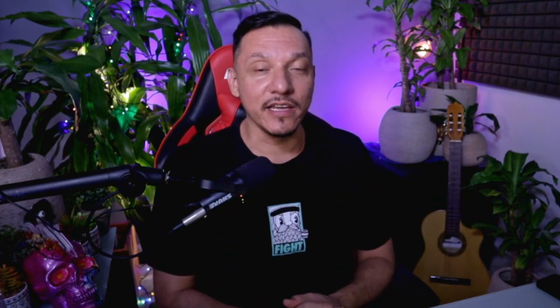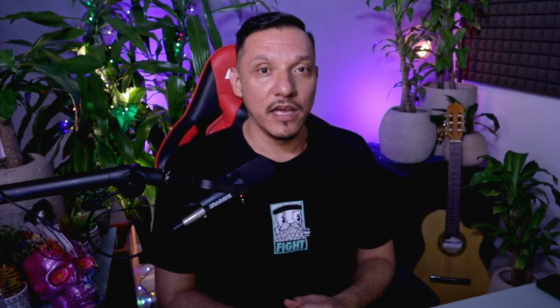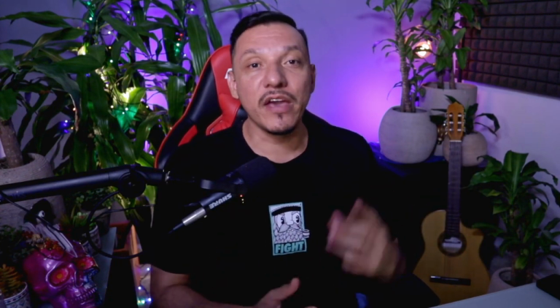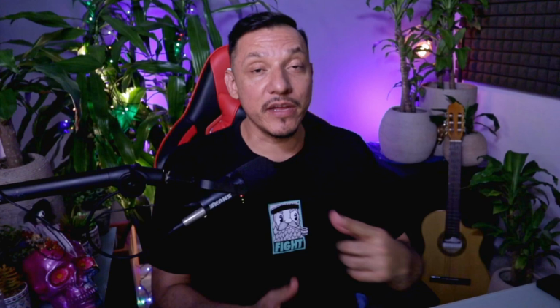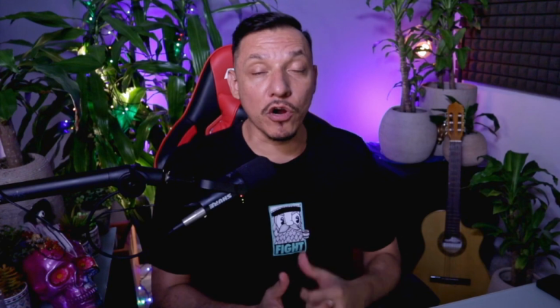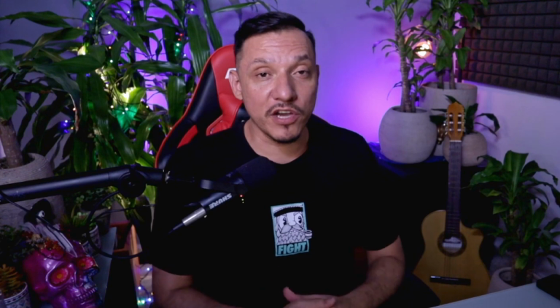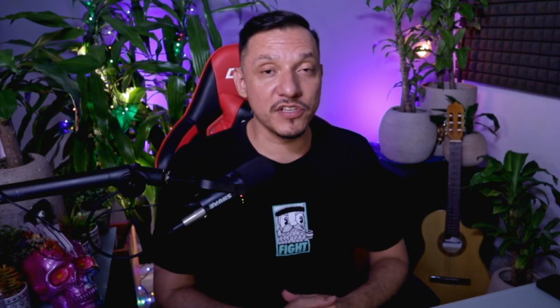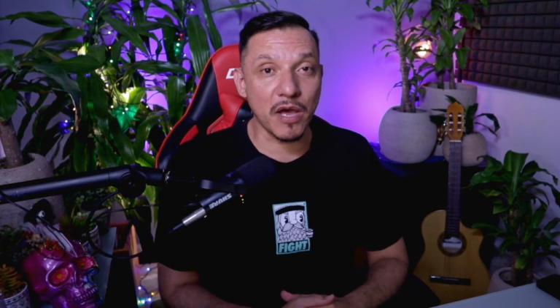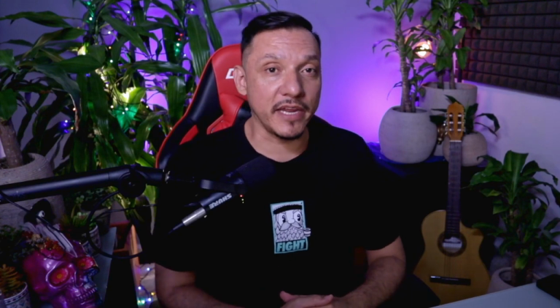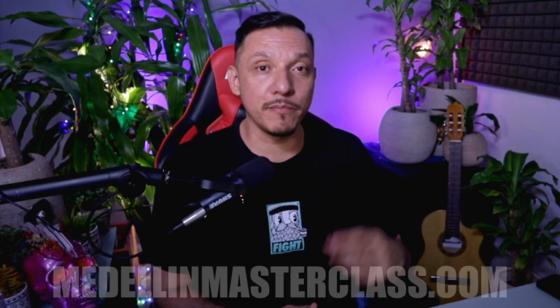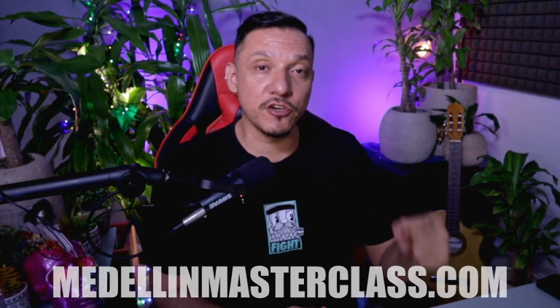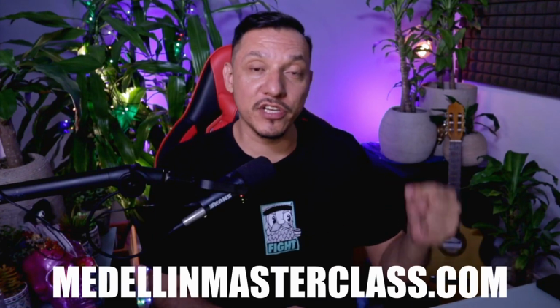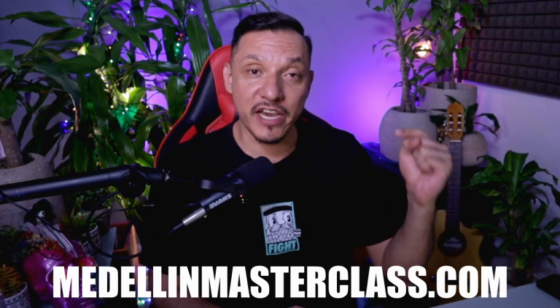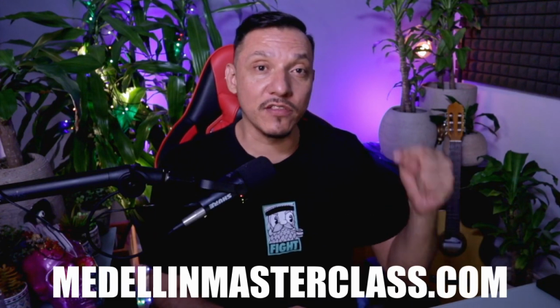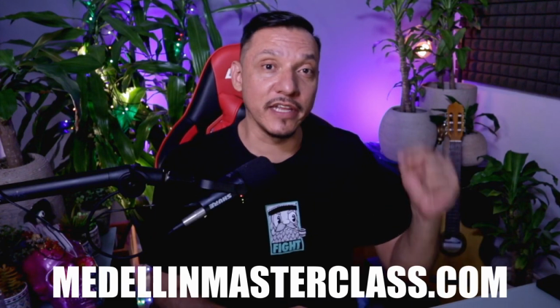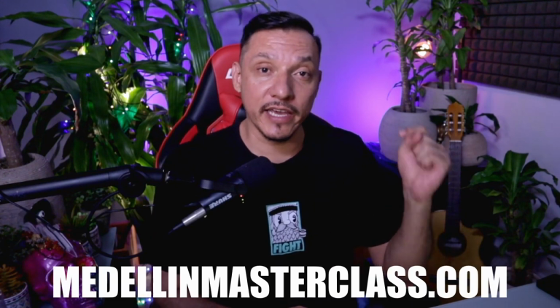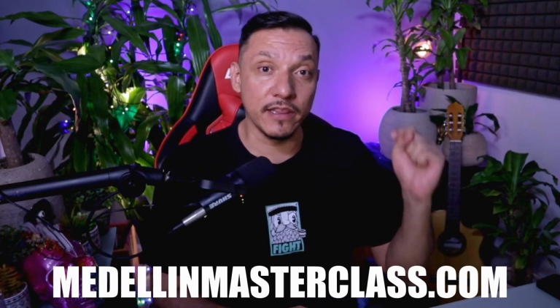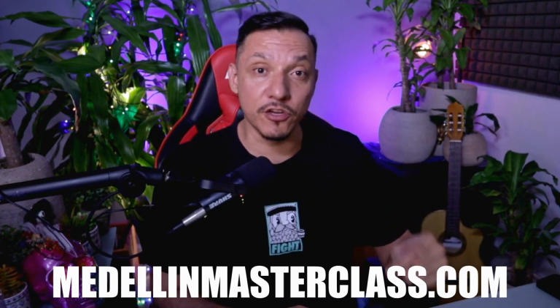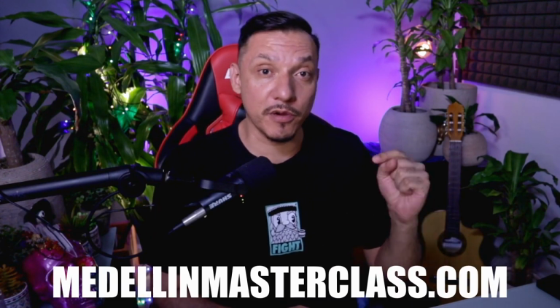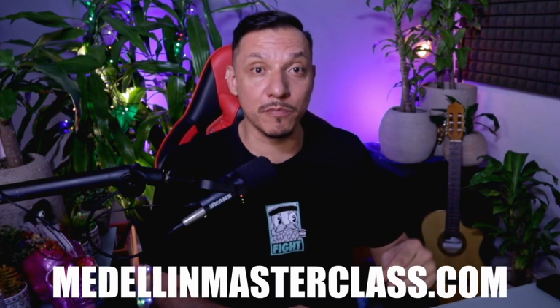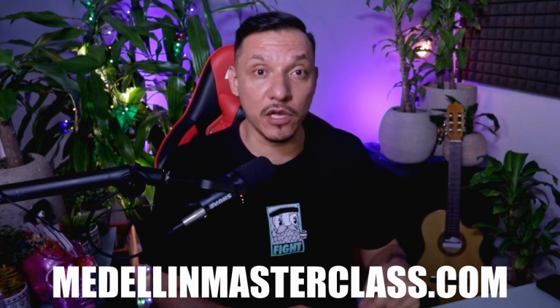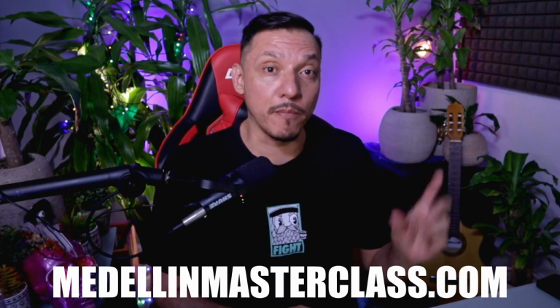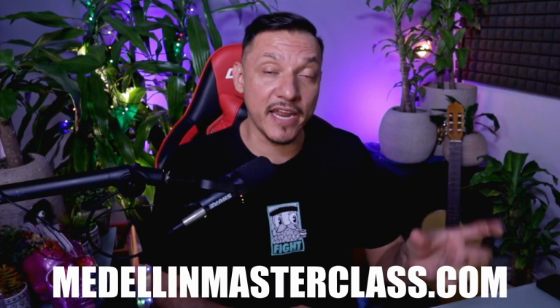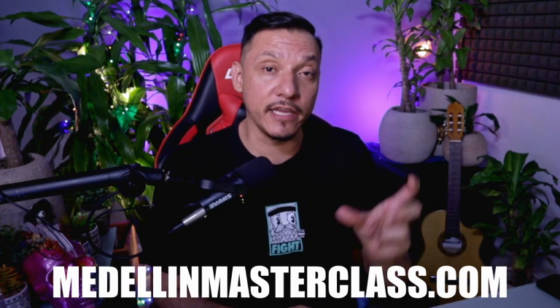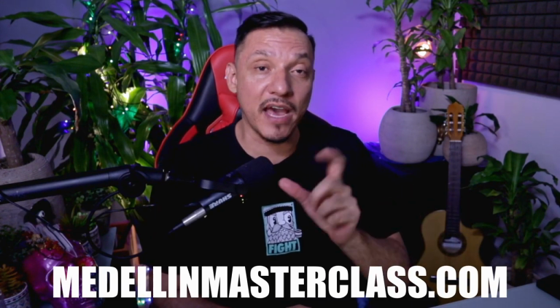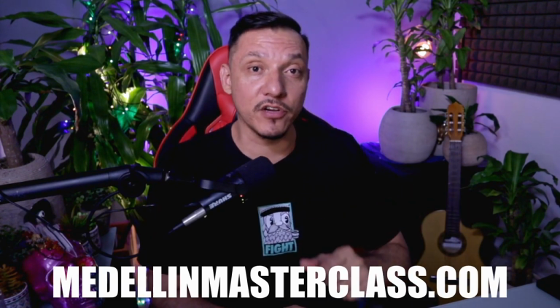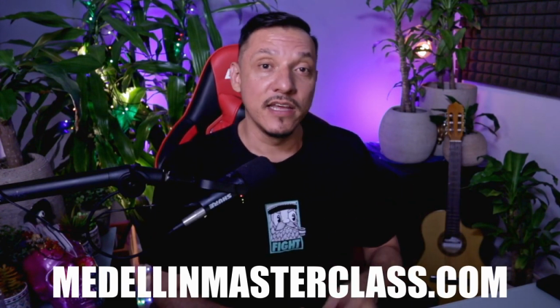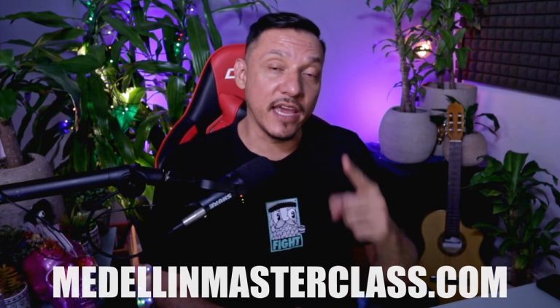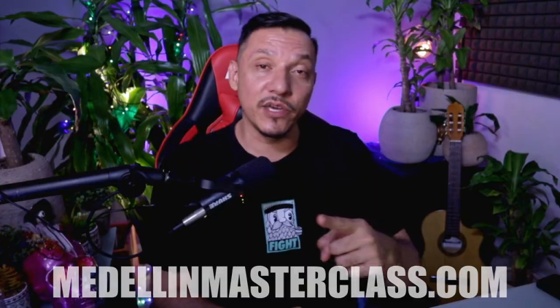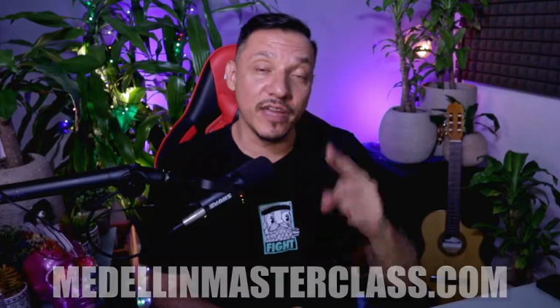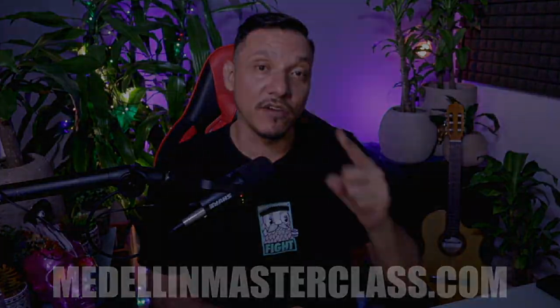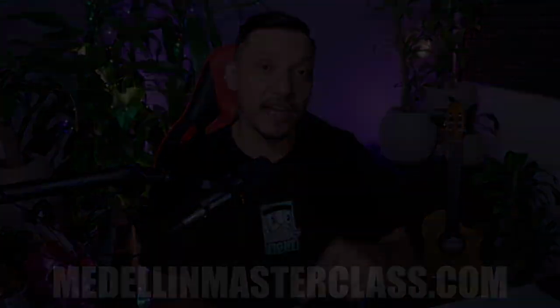I truly feel a part of this community. If you have any more questions about Medellin, make sure to check out the link in the description below for the Medellin Masterclass. Thank you and have a great day.